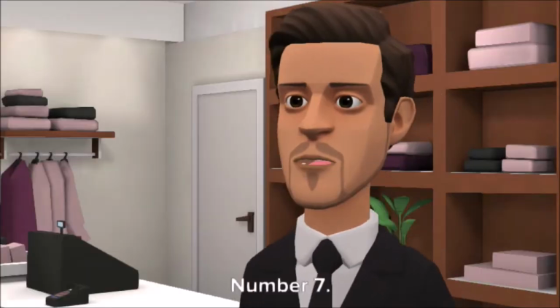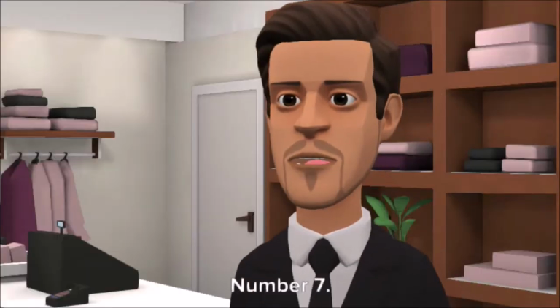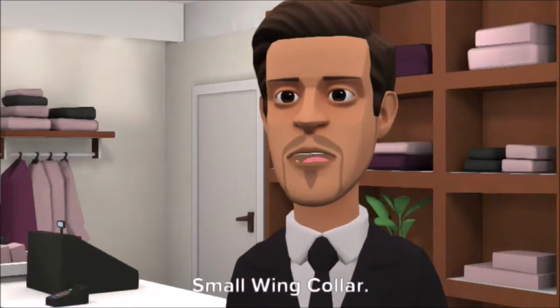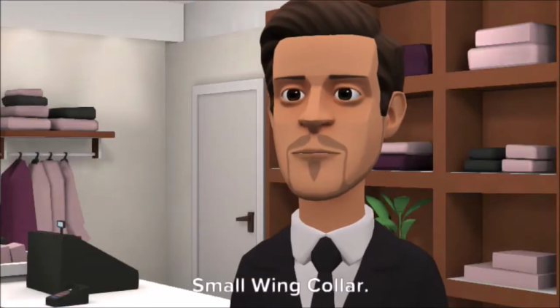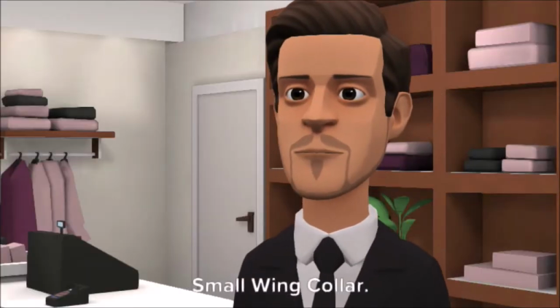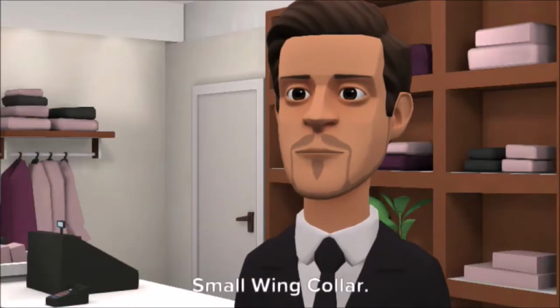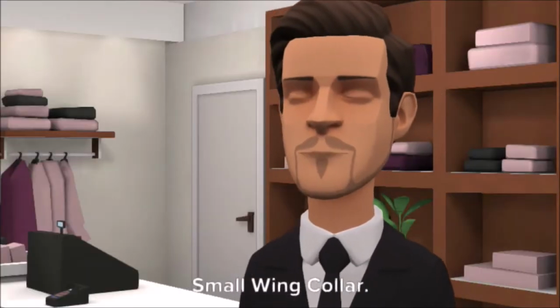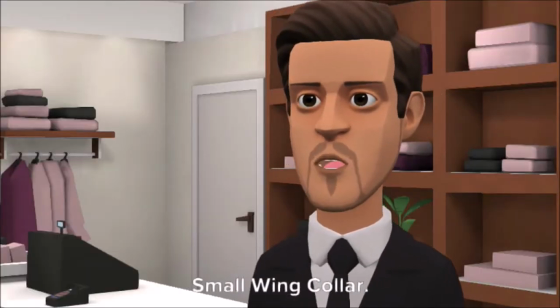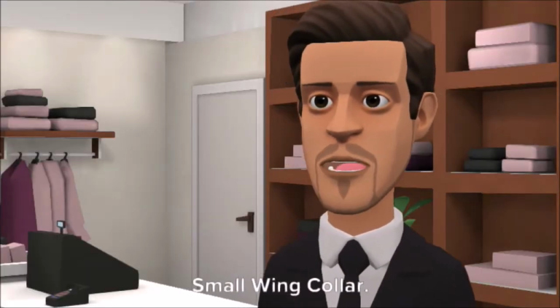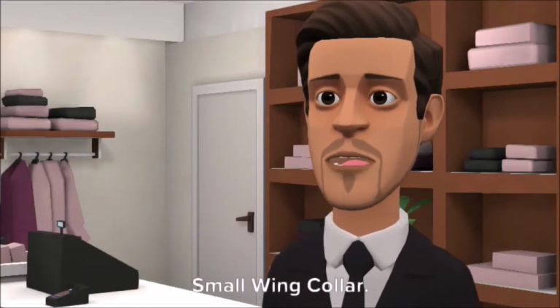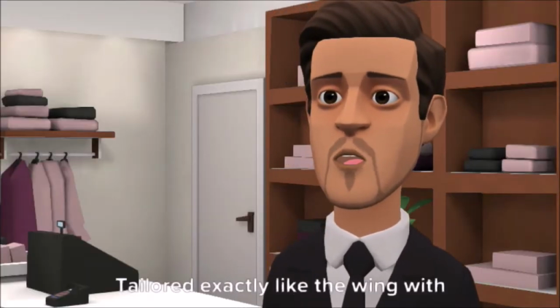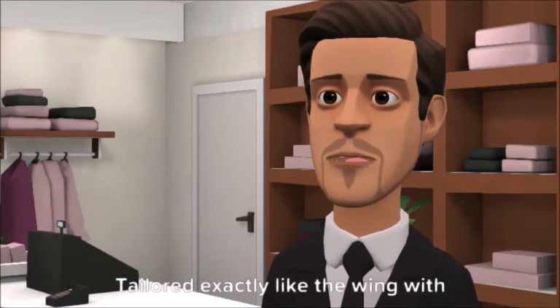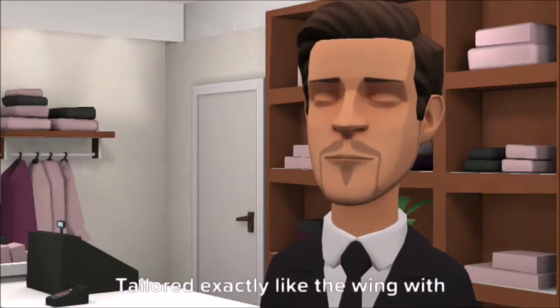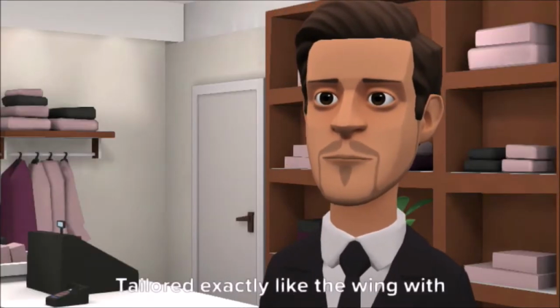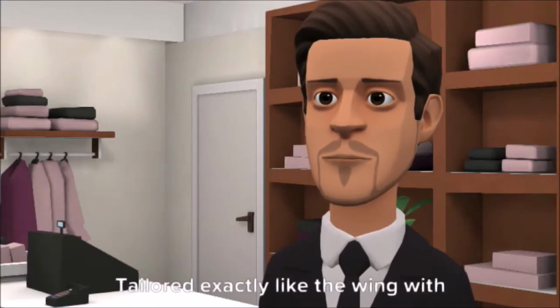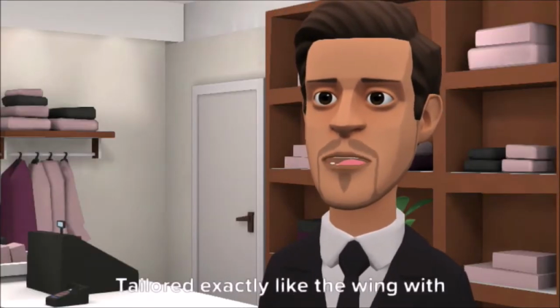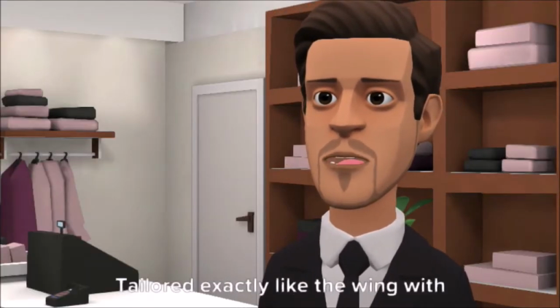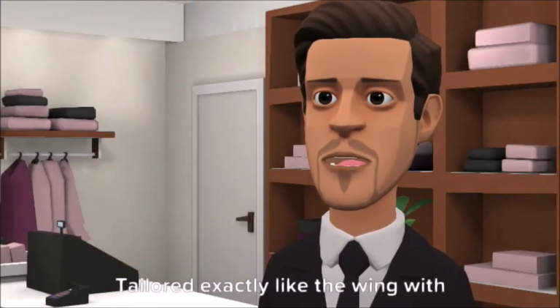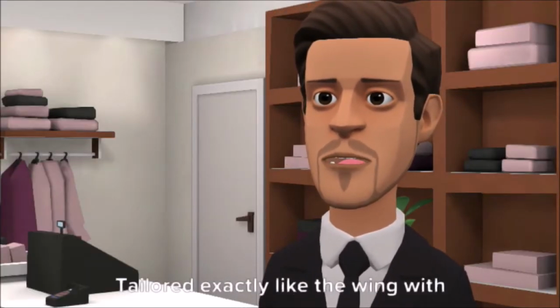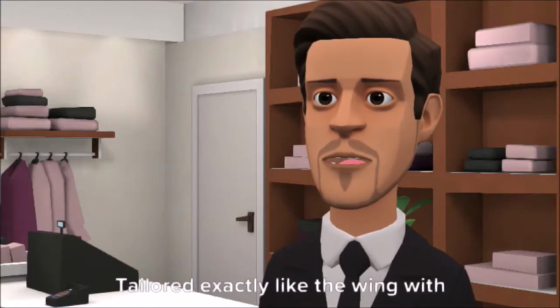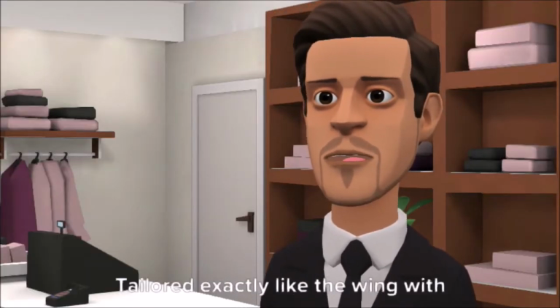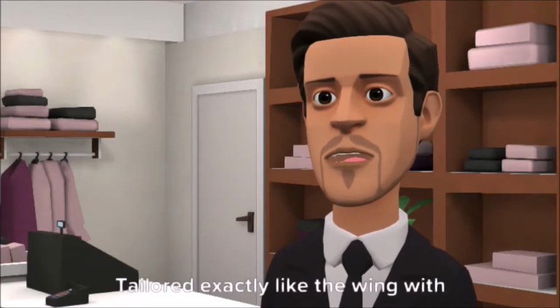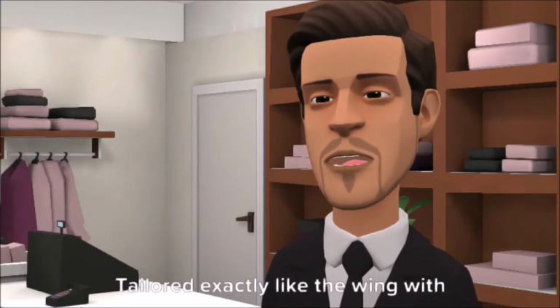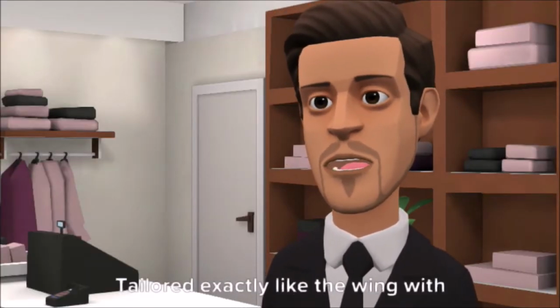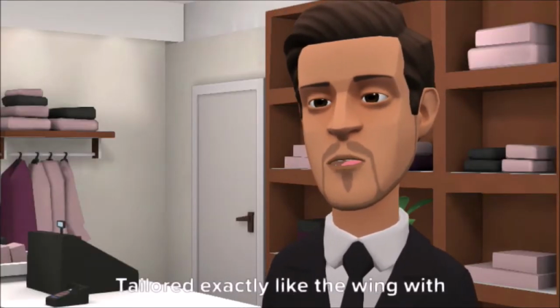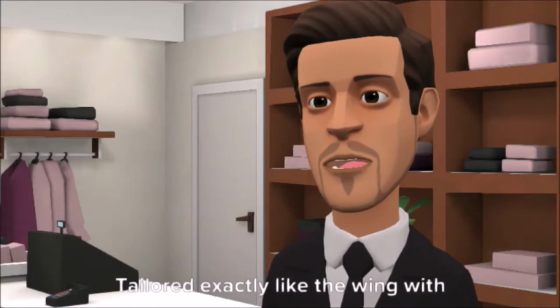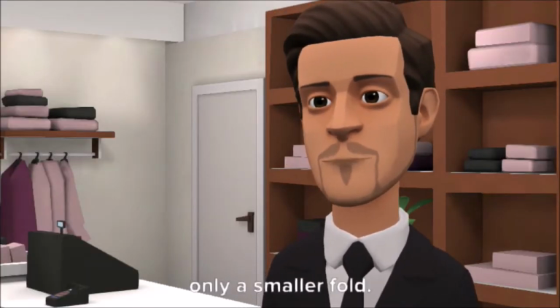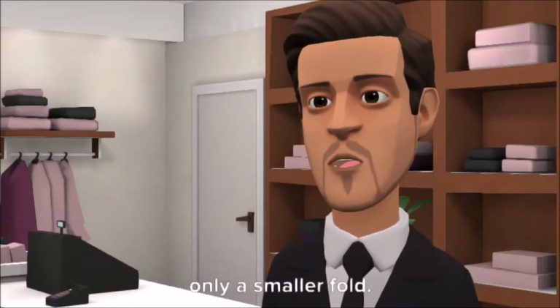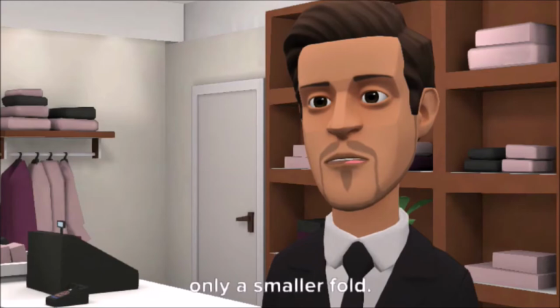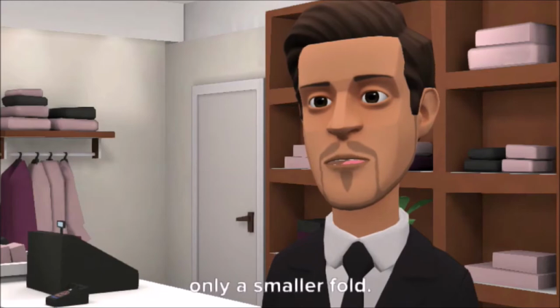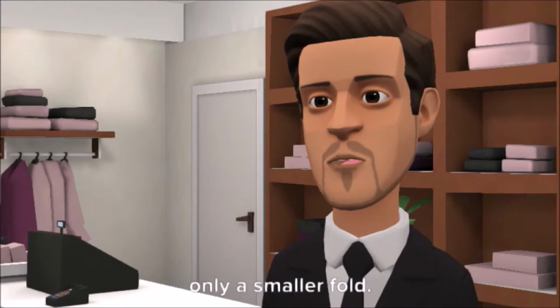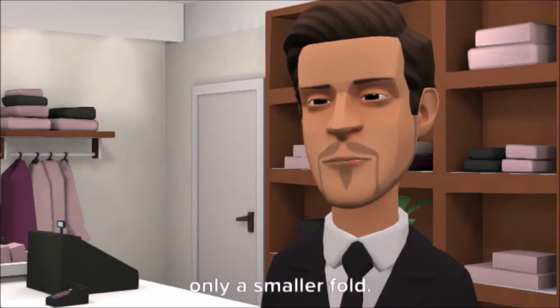Number 7: the small wing collar. Tailored exactly like the wing collar, with only a smaller fold.